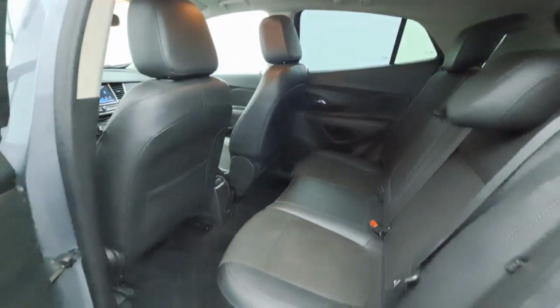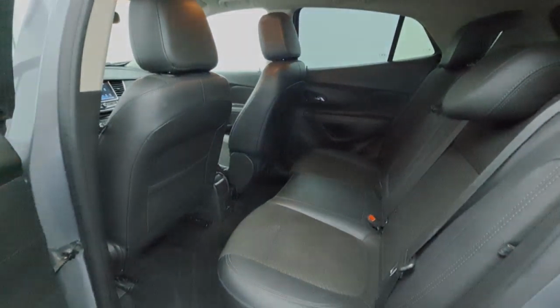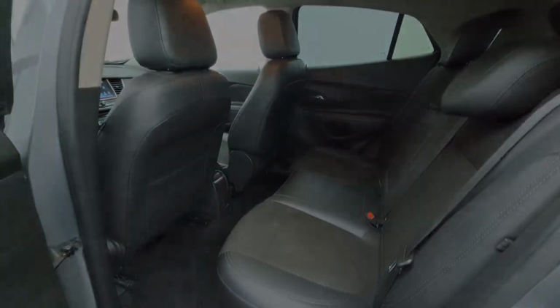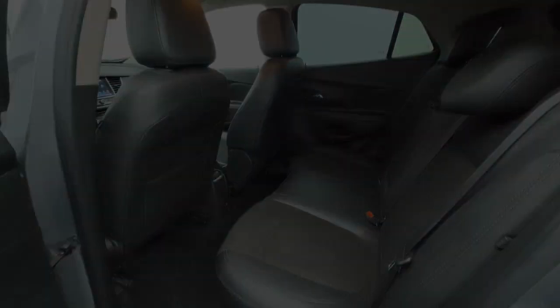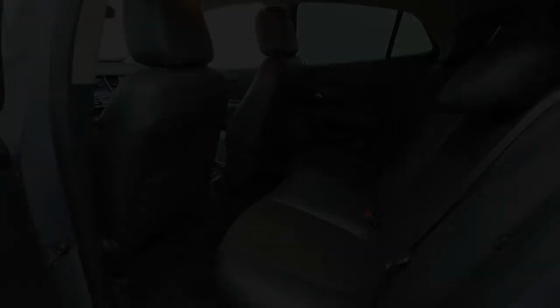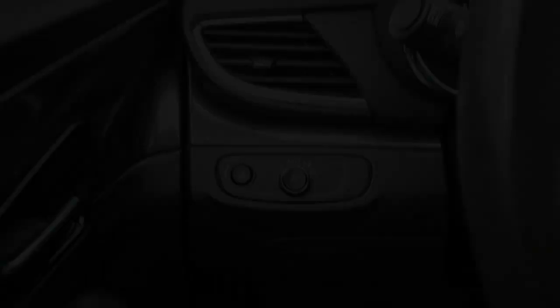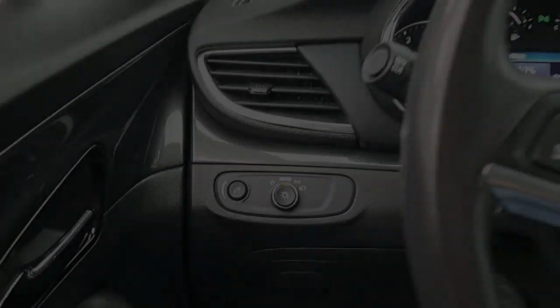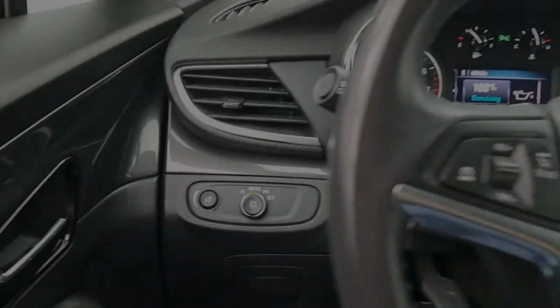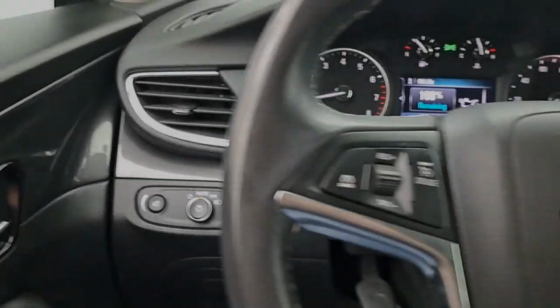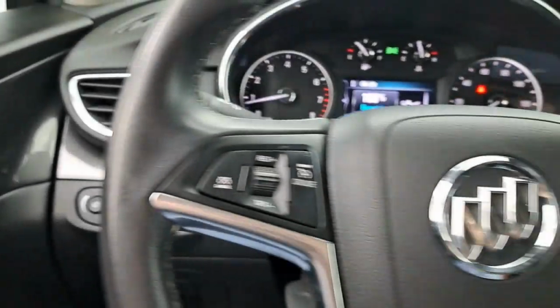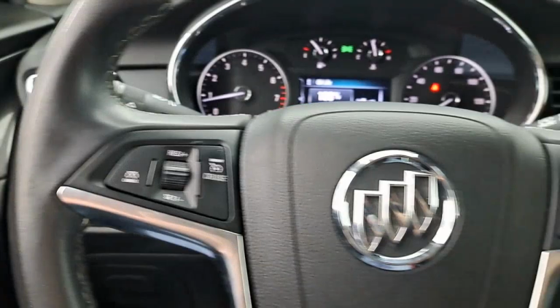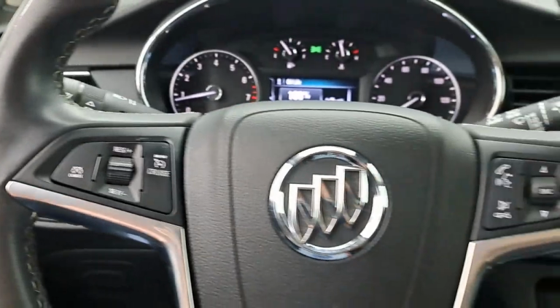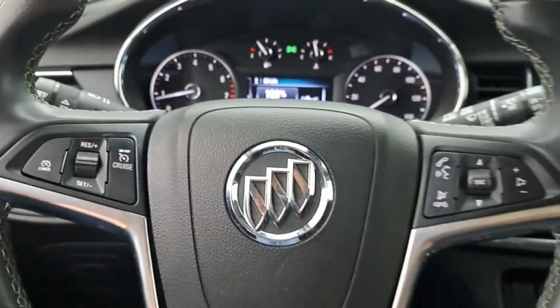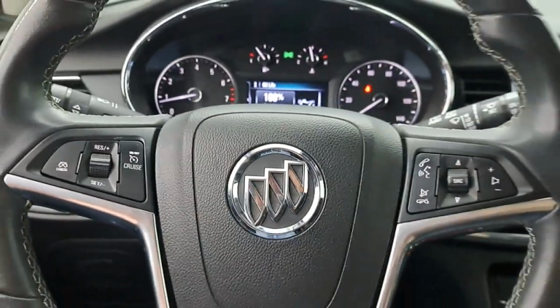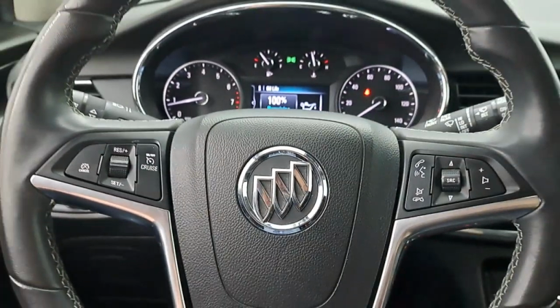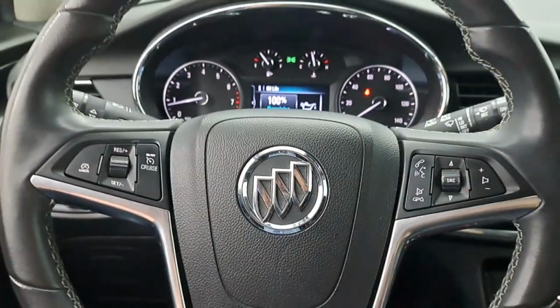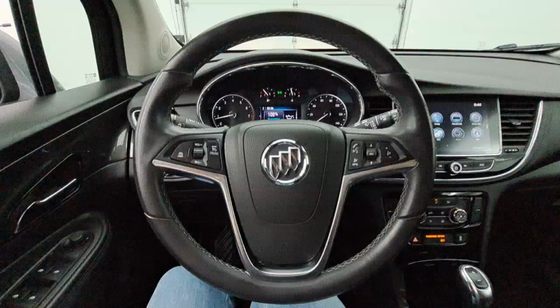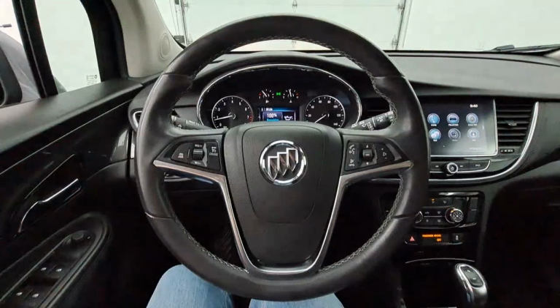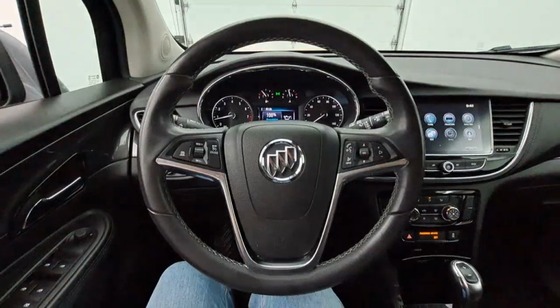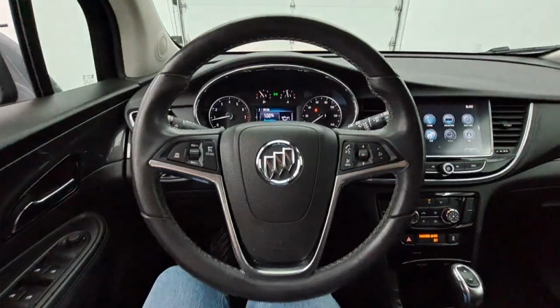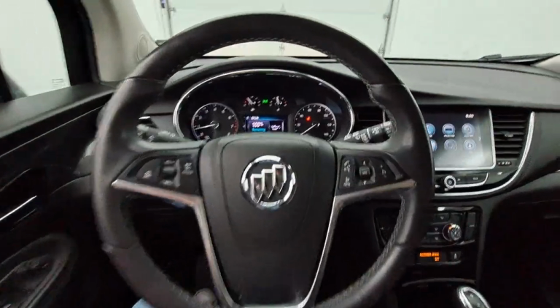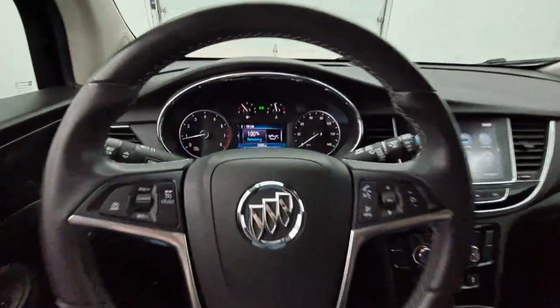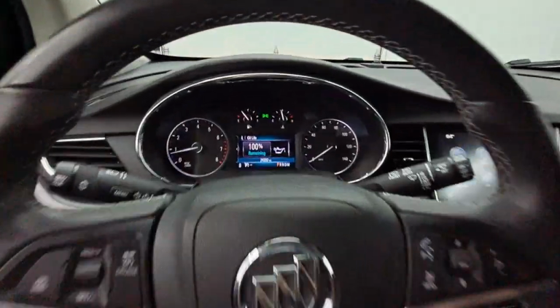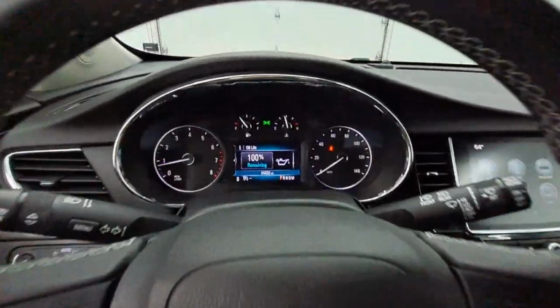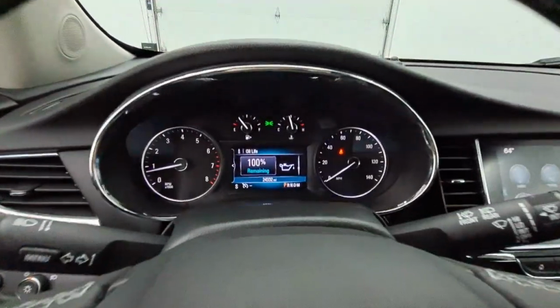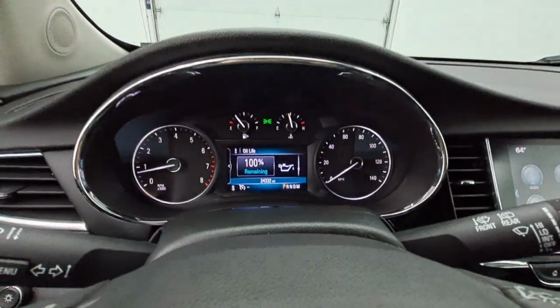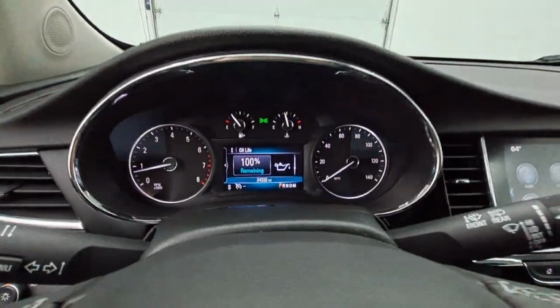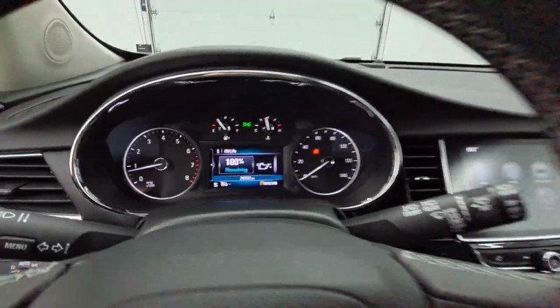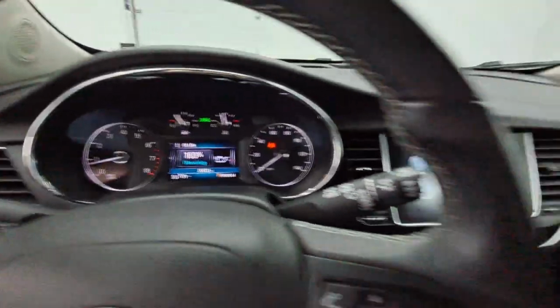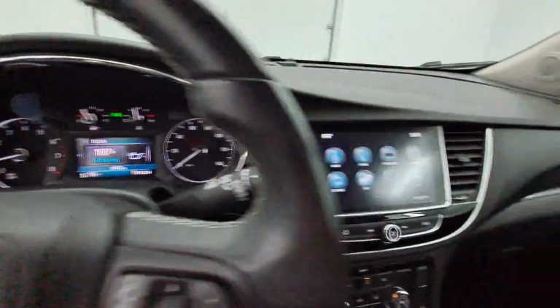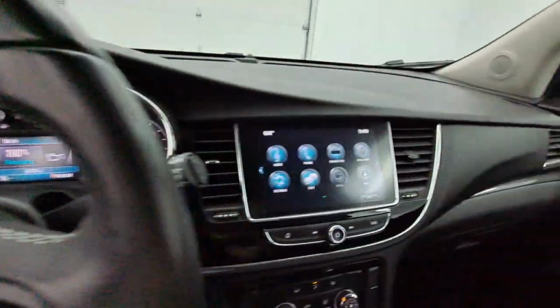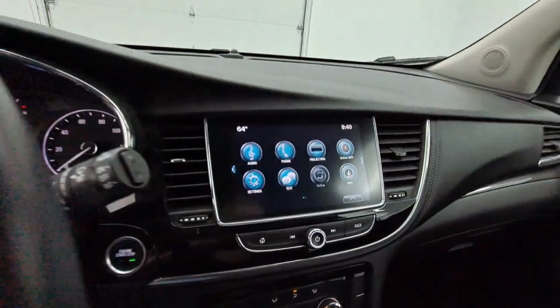It has new exterior lighting, and everyday life is new. Check it out for features.